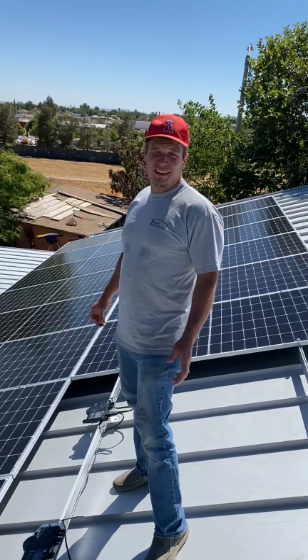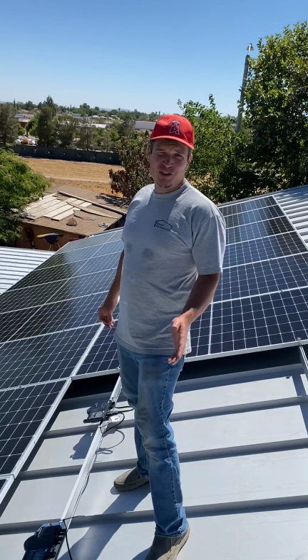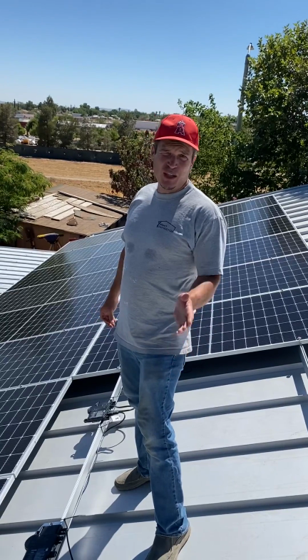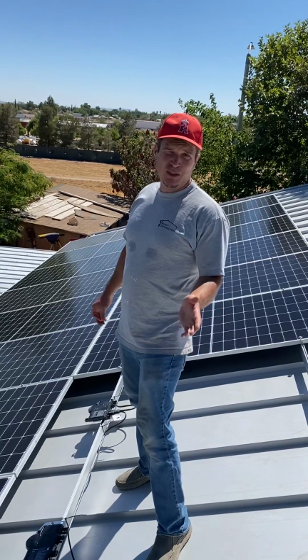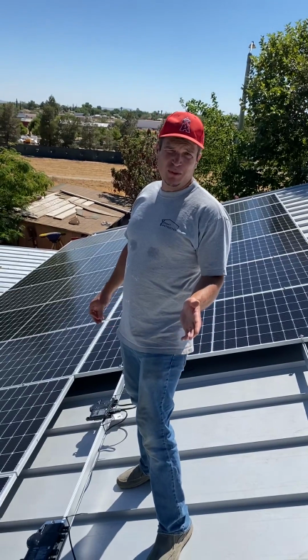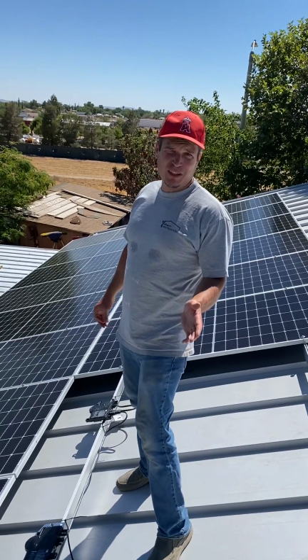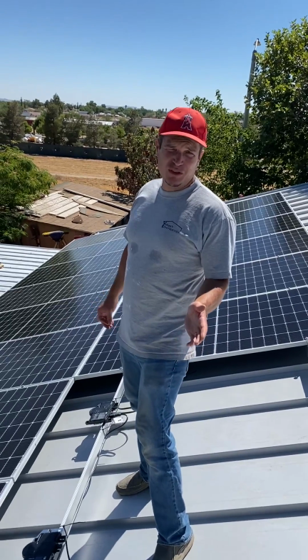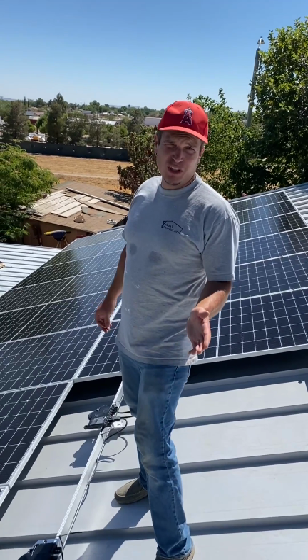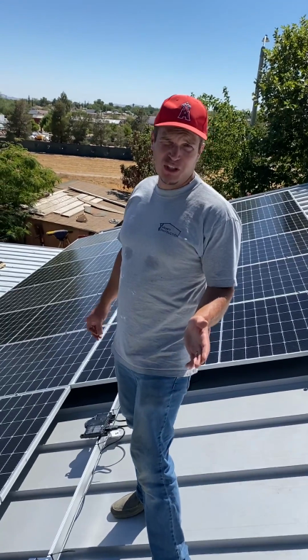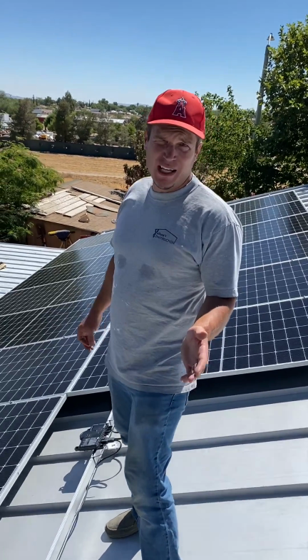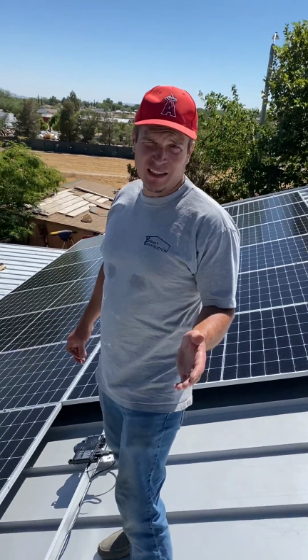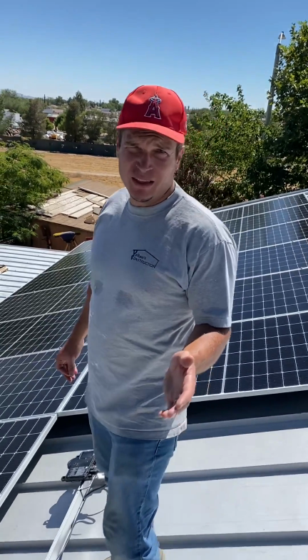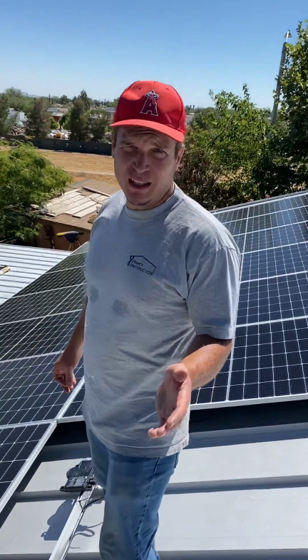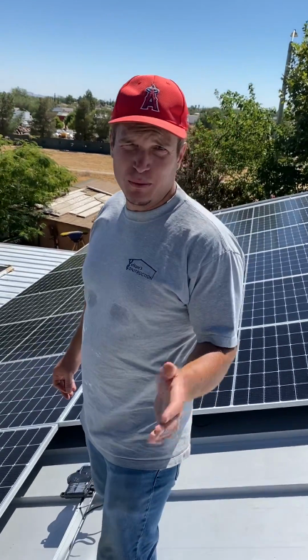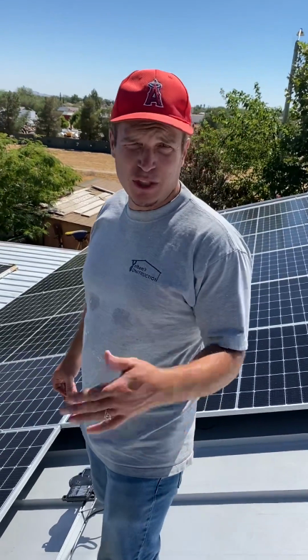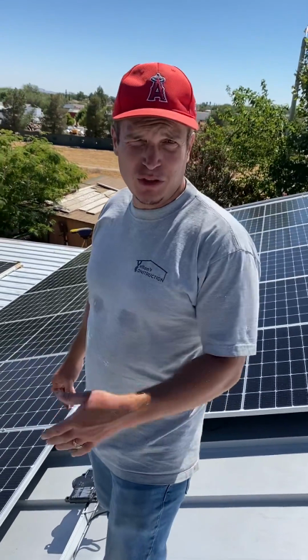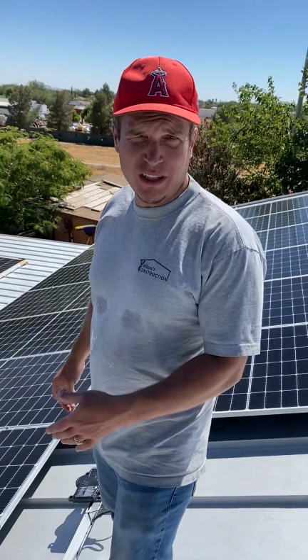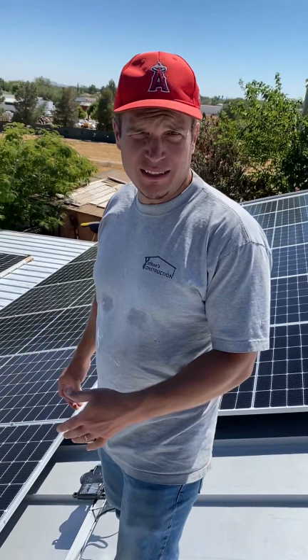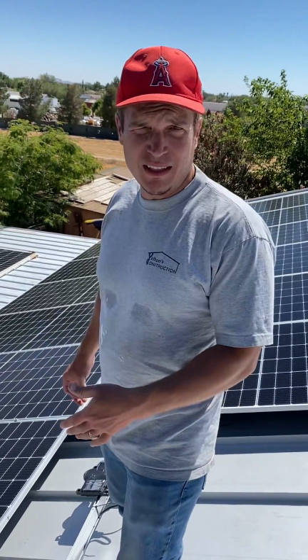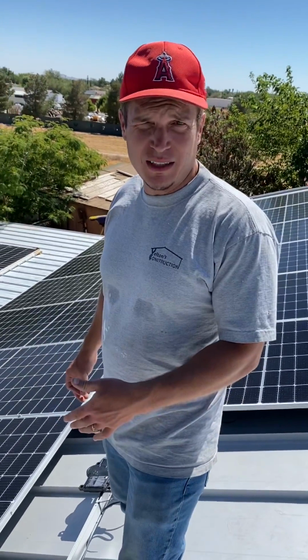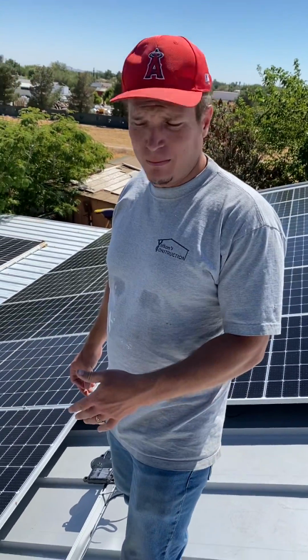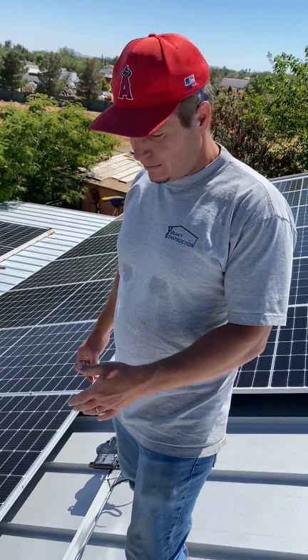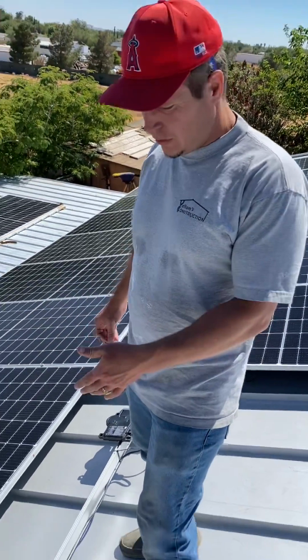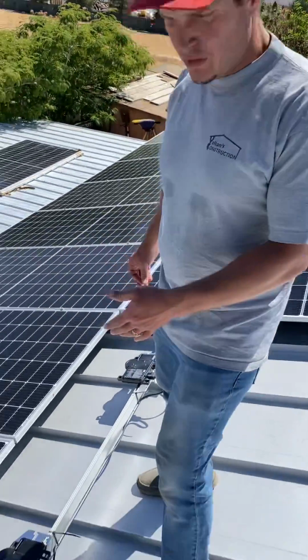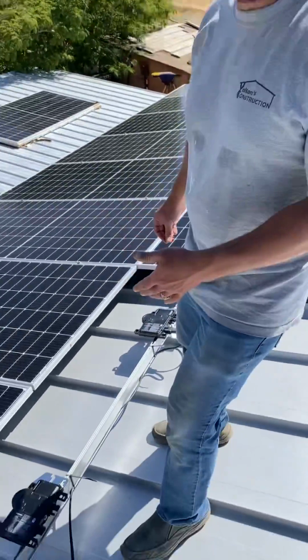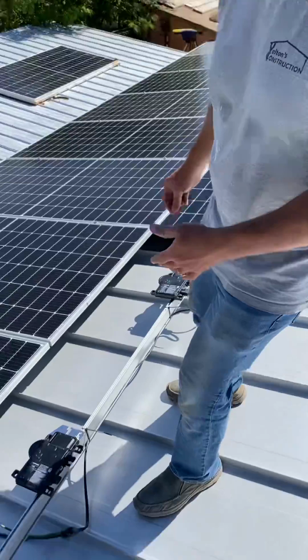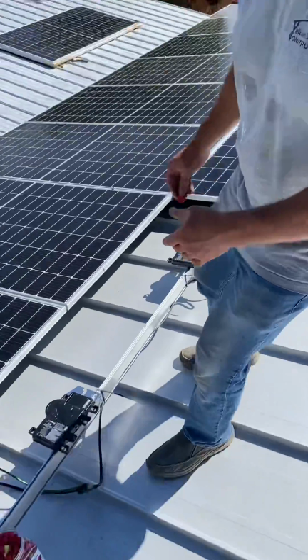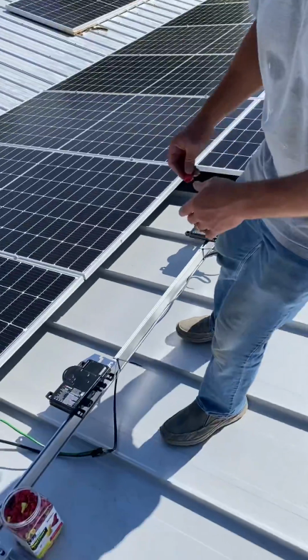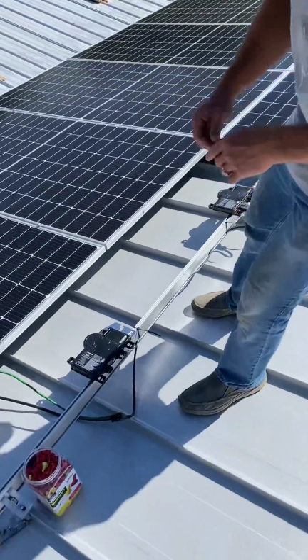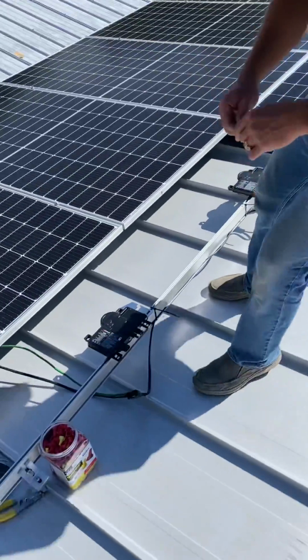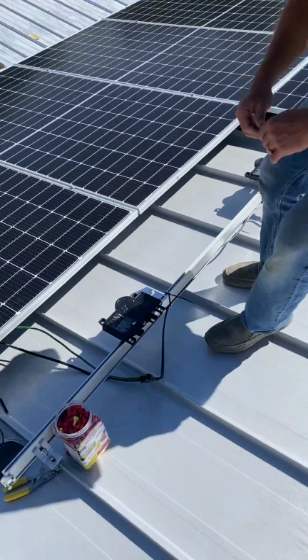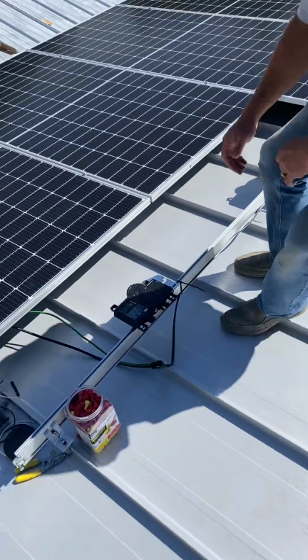James here with Construction Hacks. We're going to show you guys how to use these new Enphase inverters.